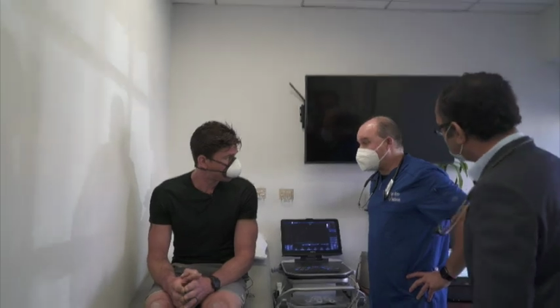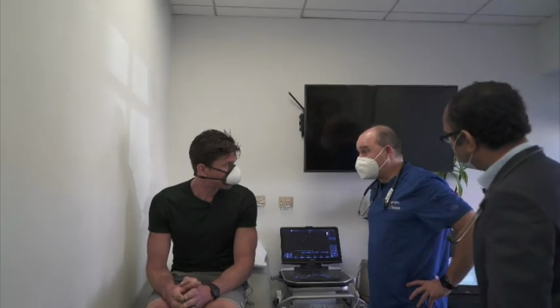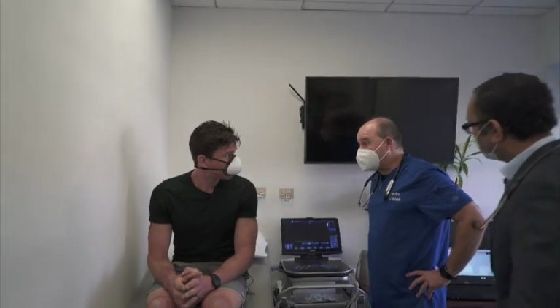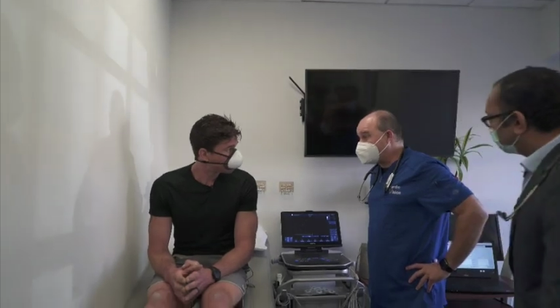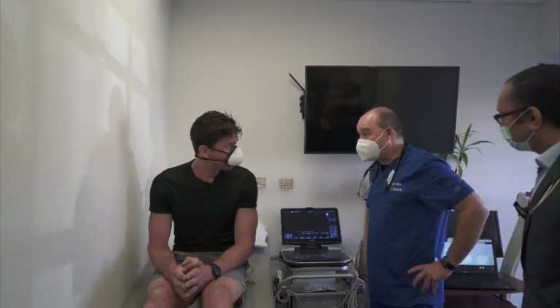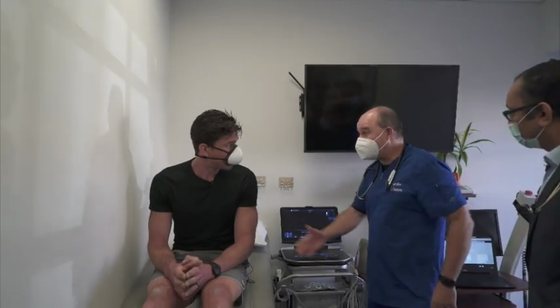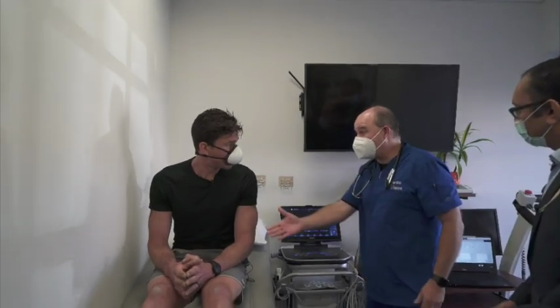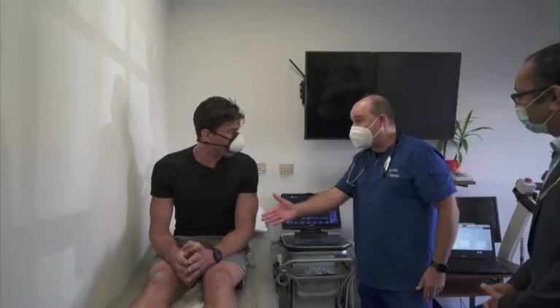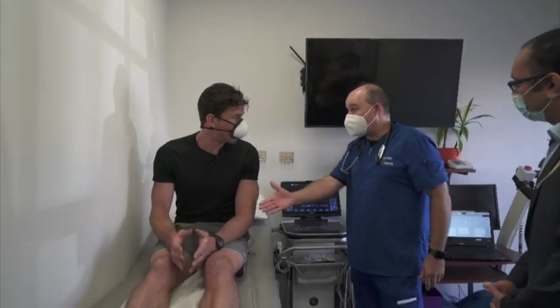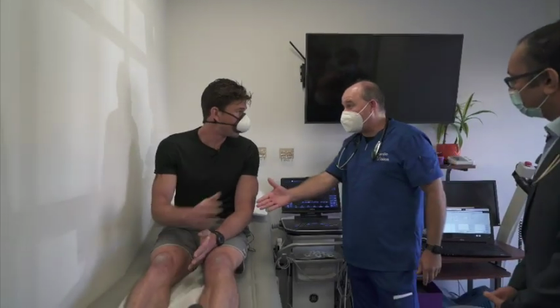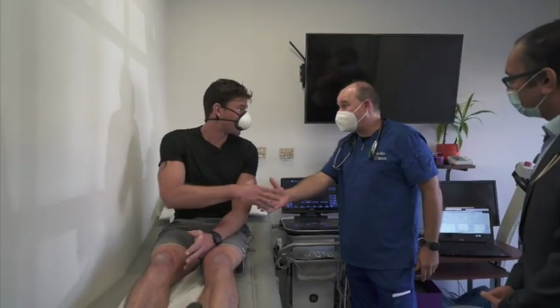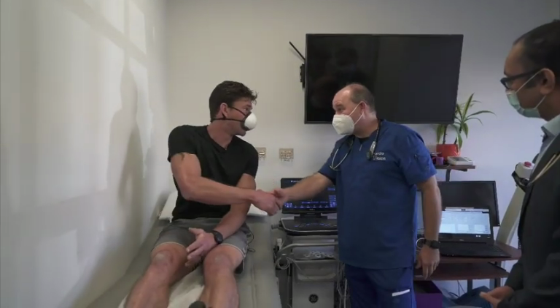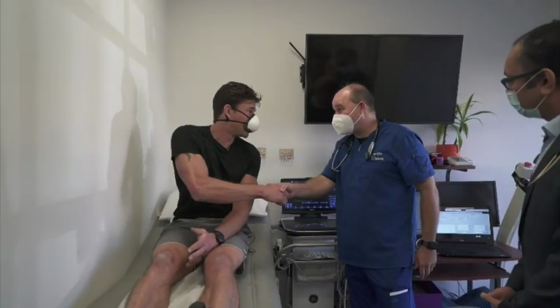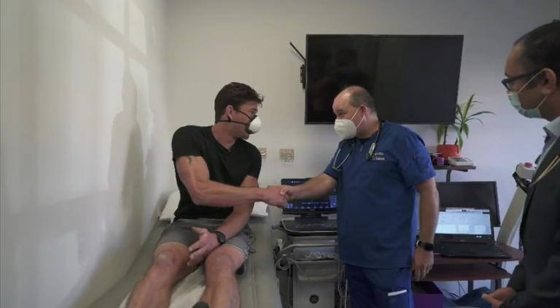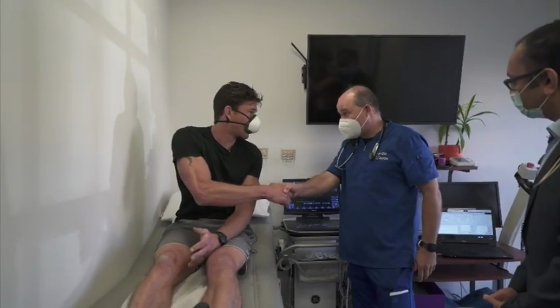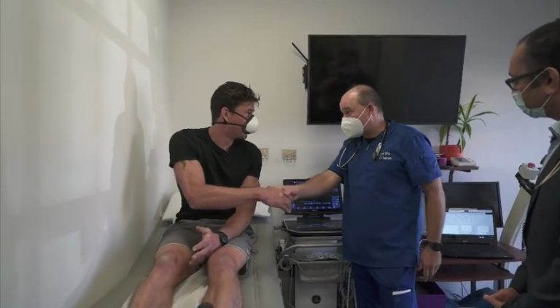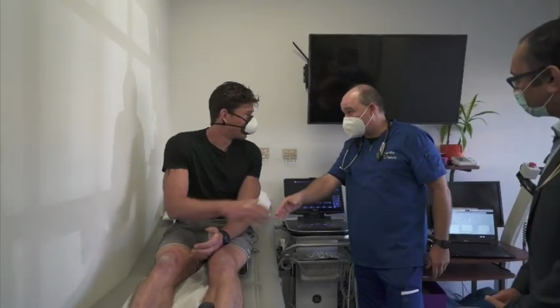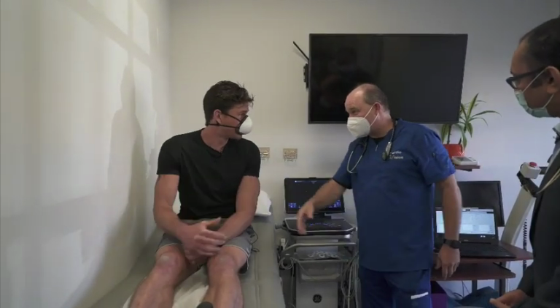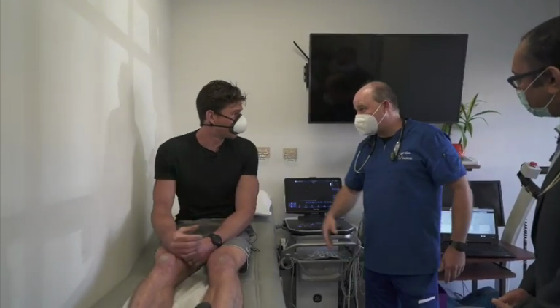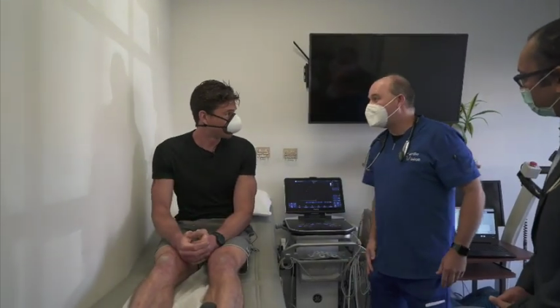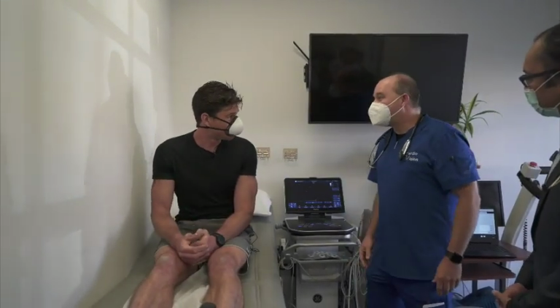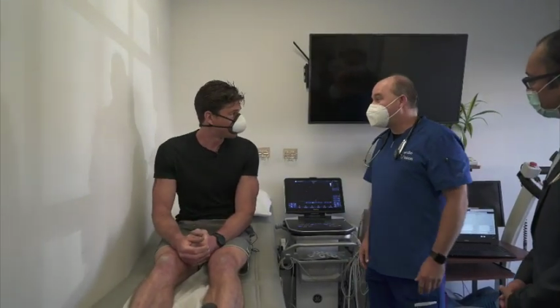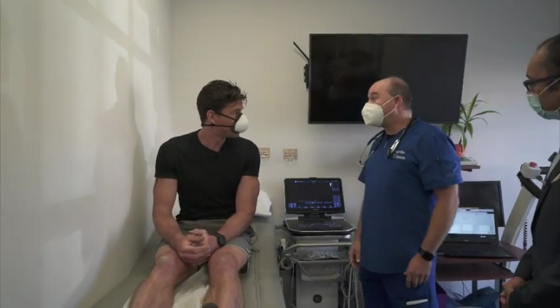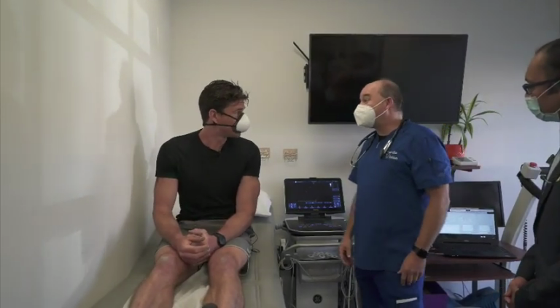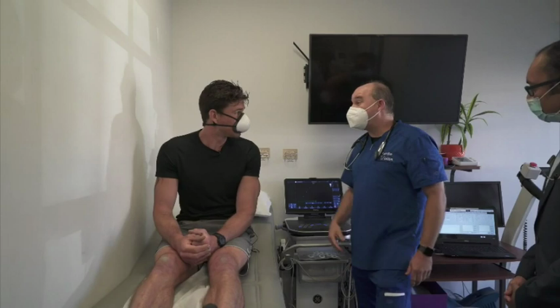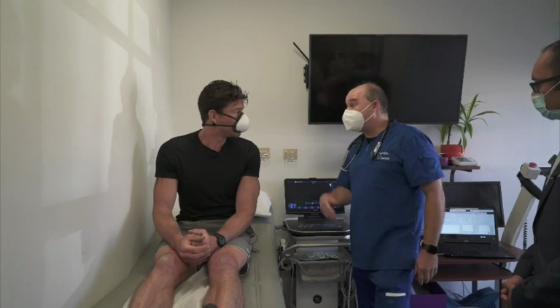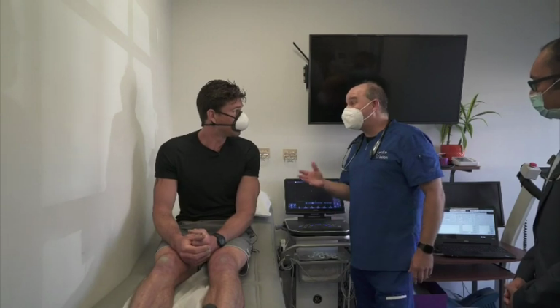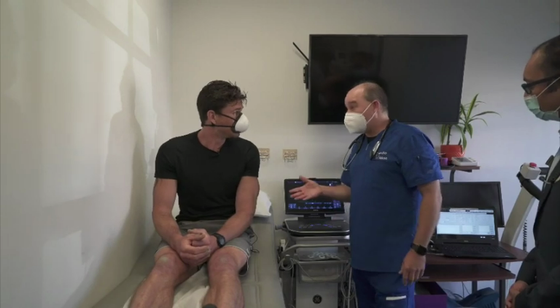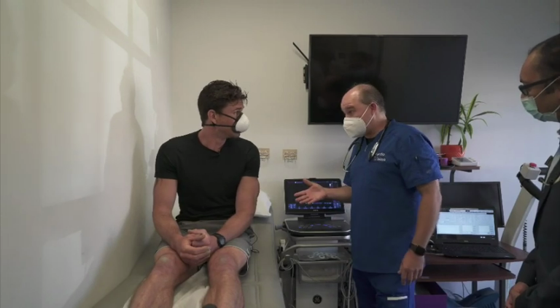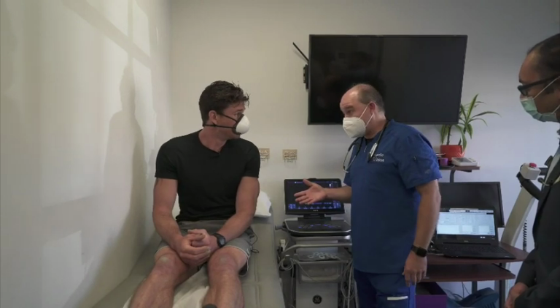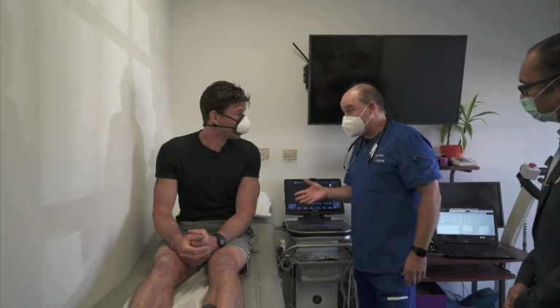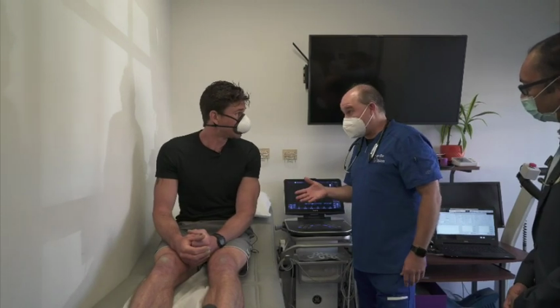My name is Michael Crowley. Good to meet you, Michael. Nice to meet you — with CardioVision. So we're going to be doing your ultrasound today.